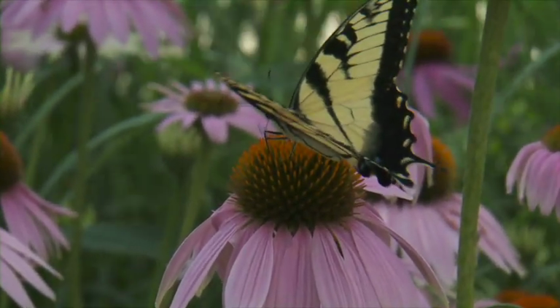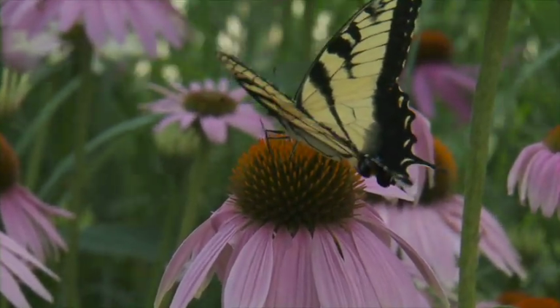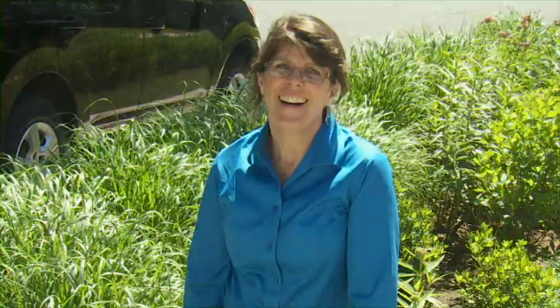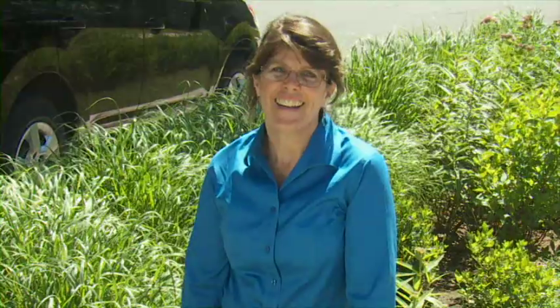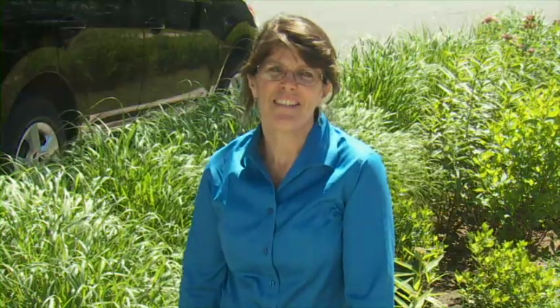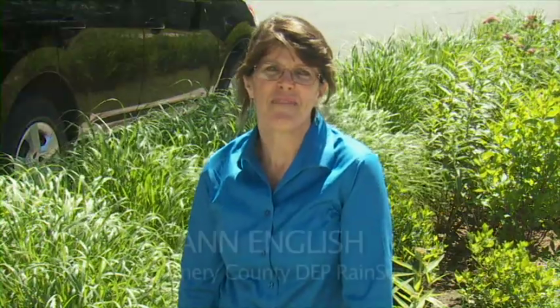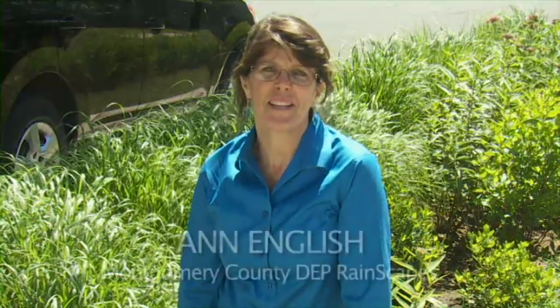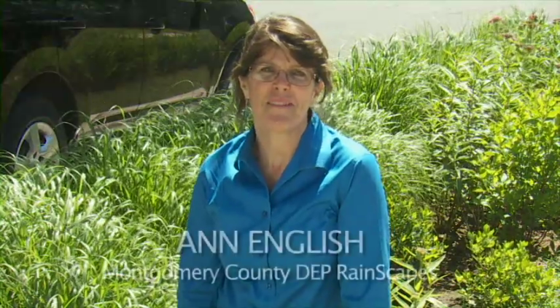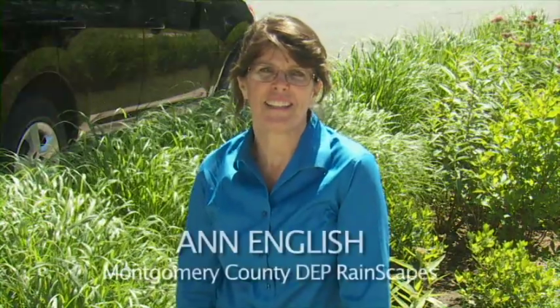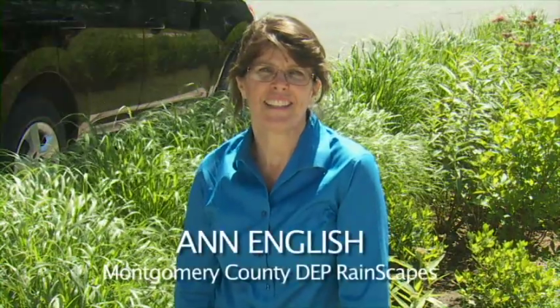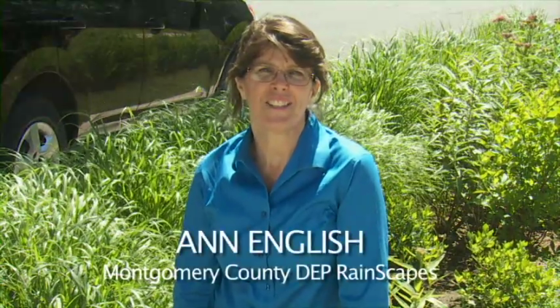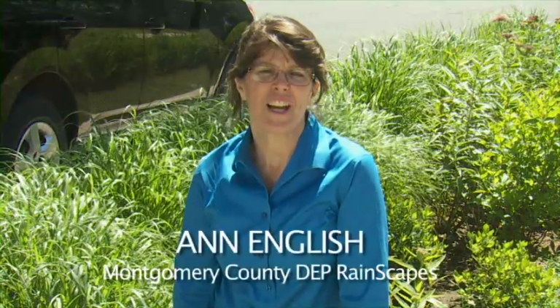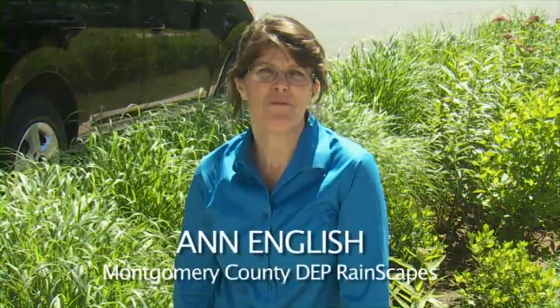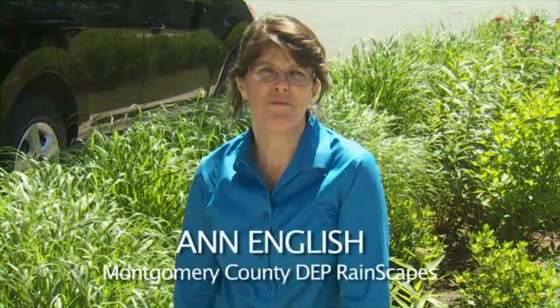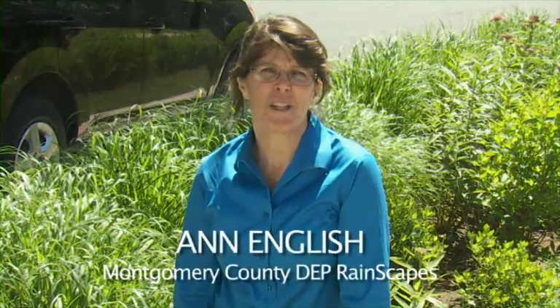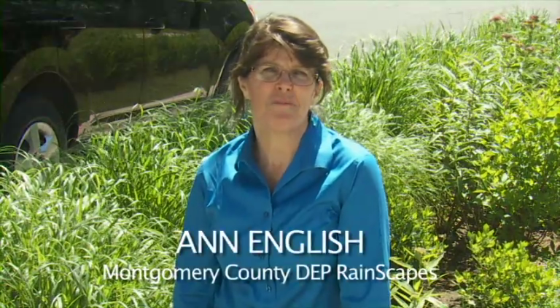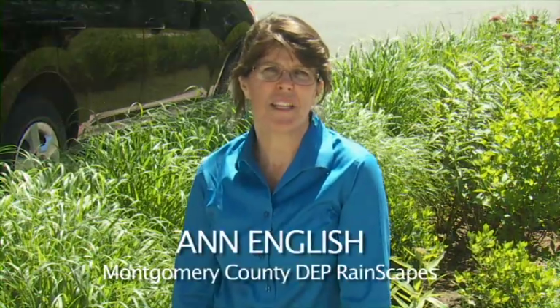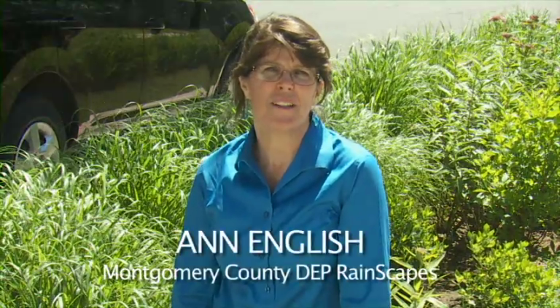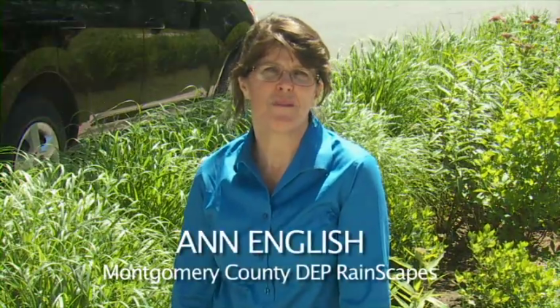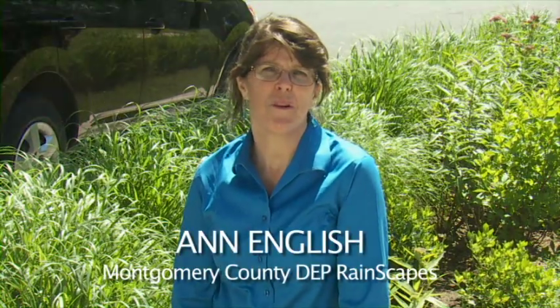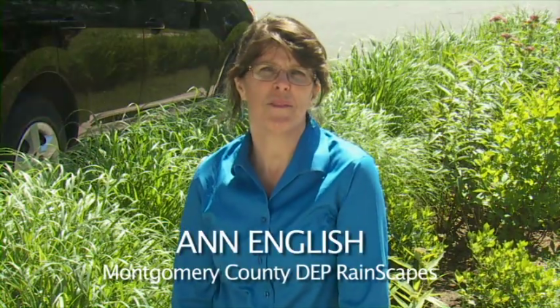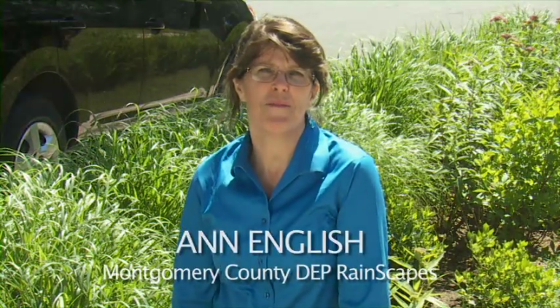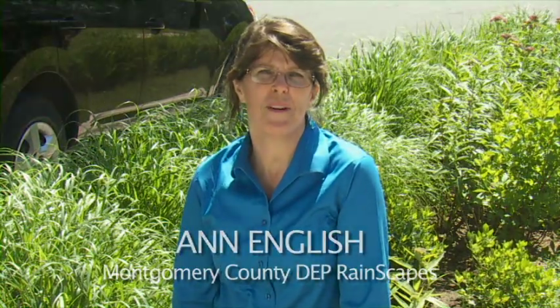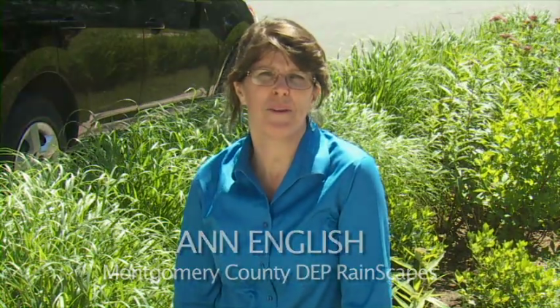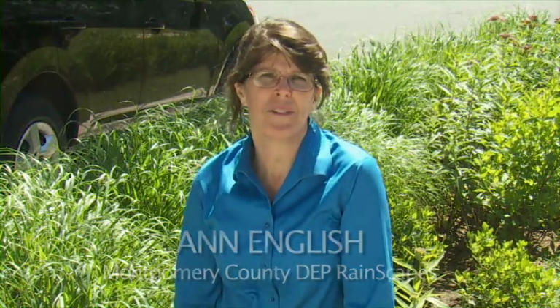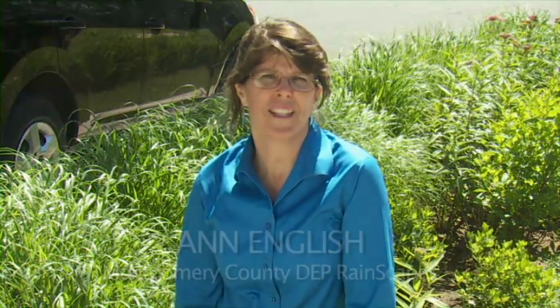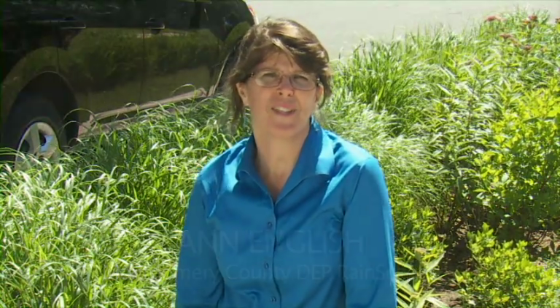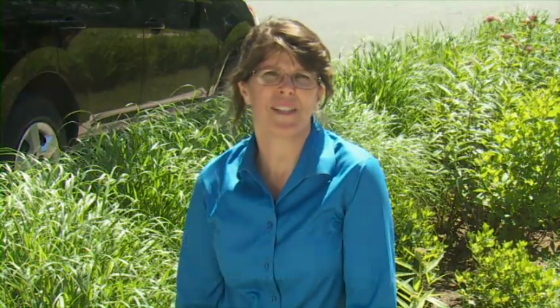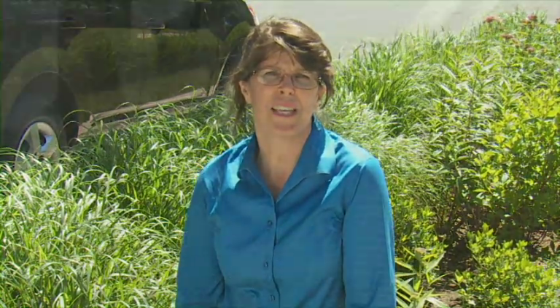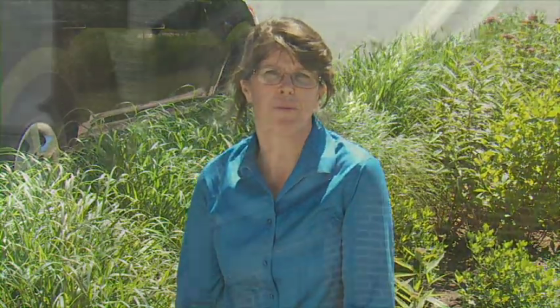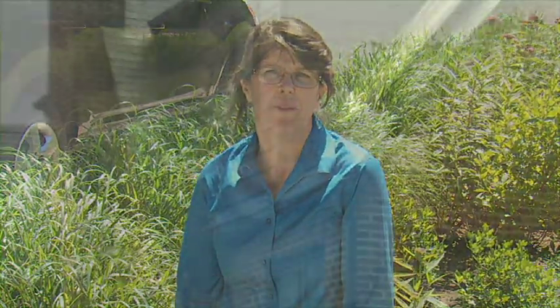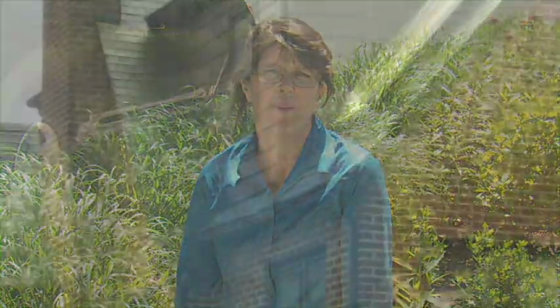Hi, my name is Ann English. I'm with the Montgomery County Department of Environmental Protection Rainscapes Program.